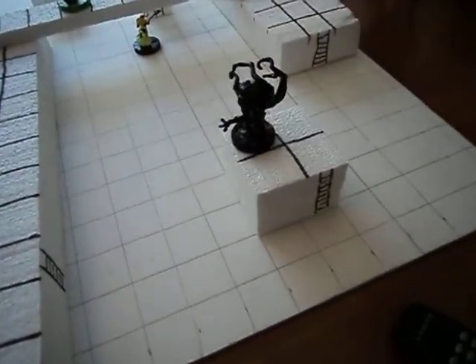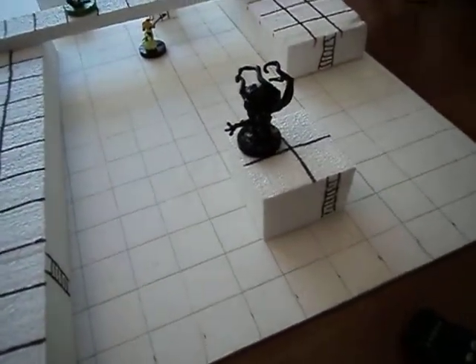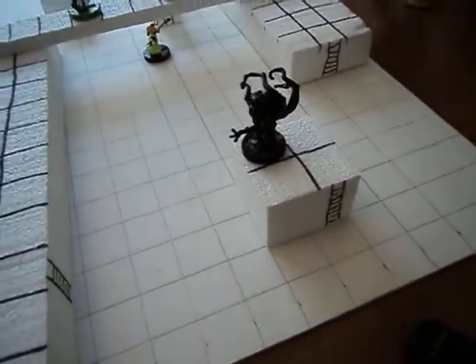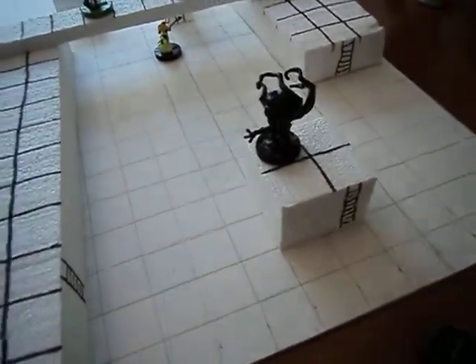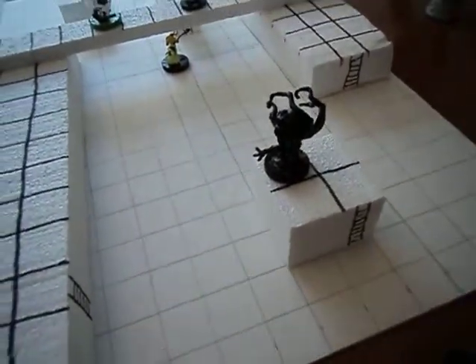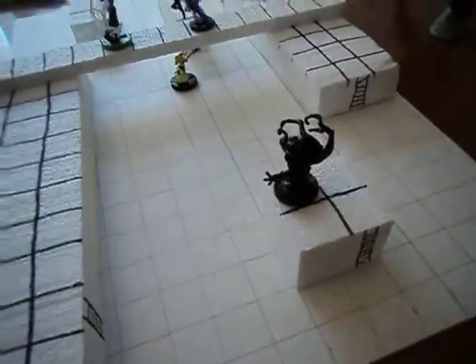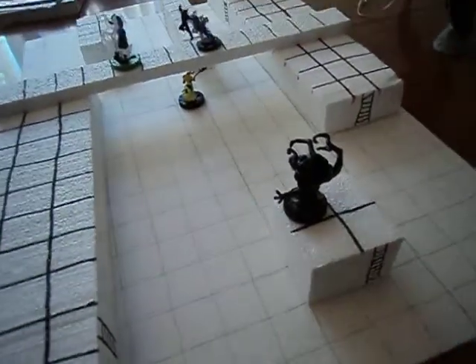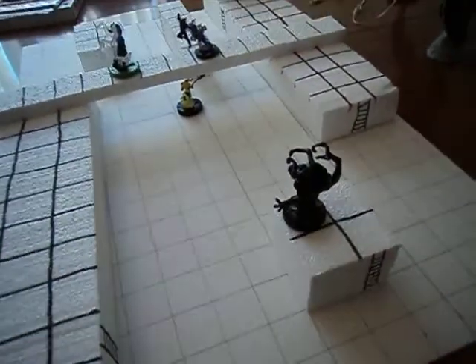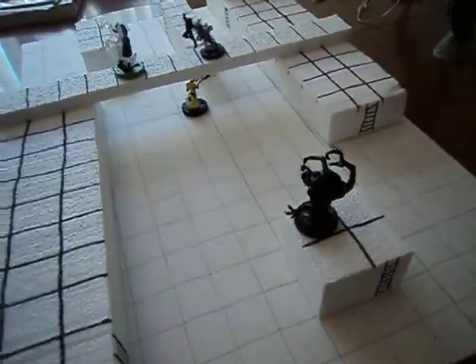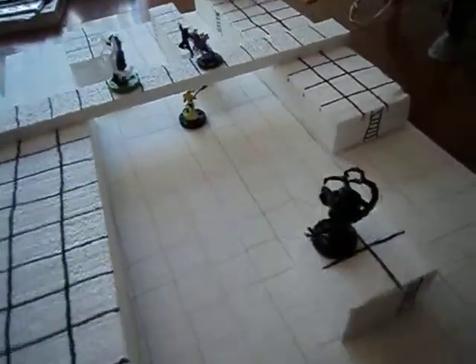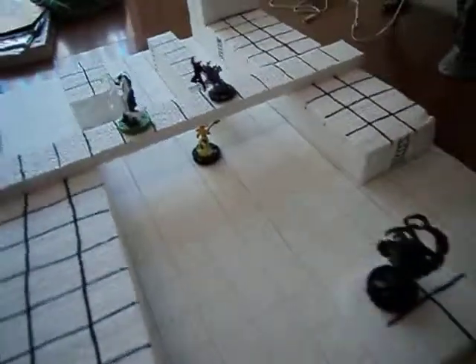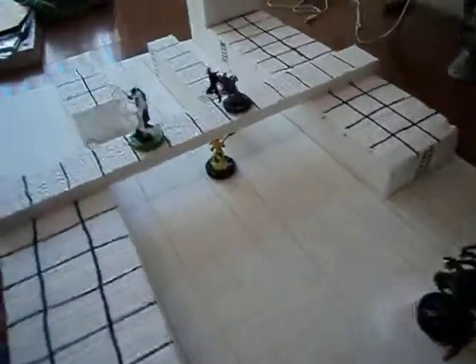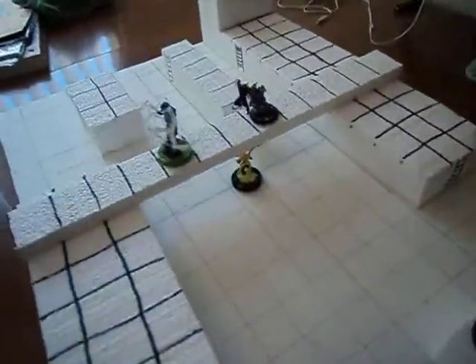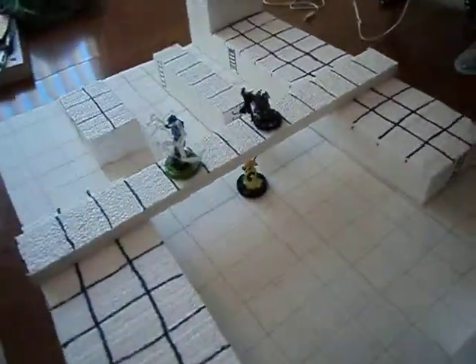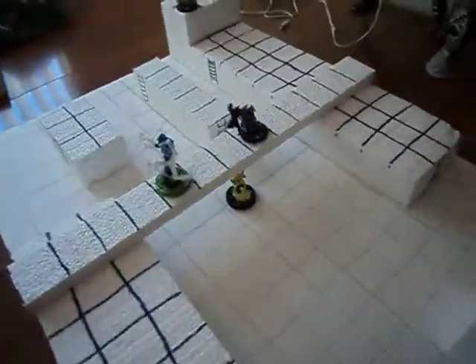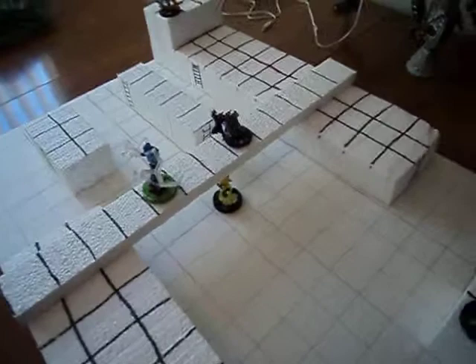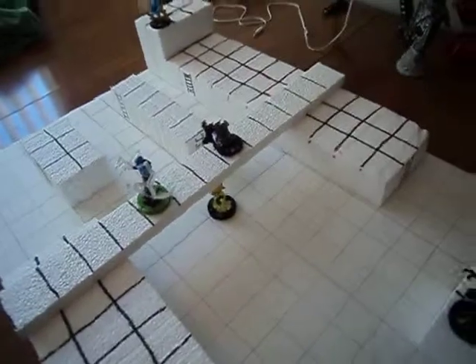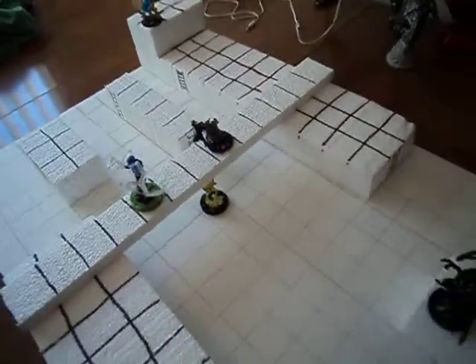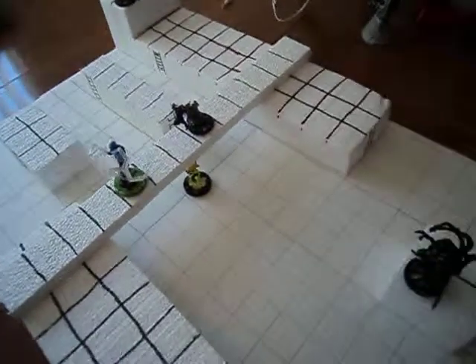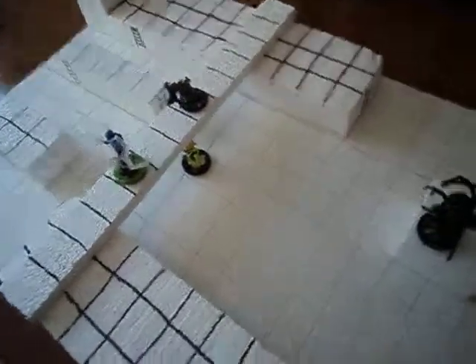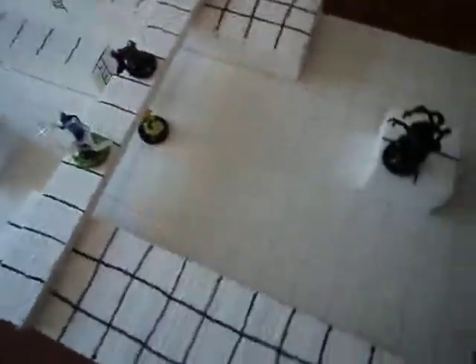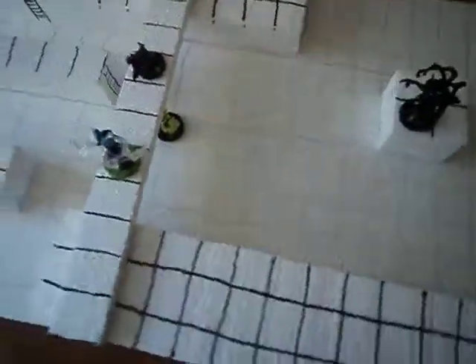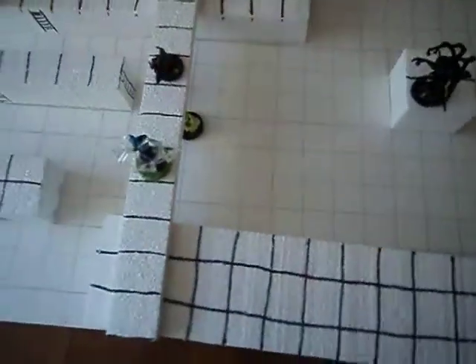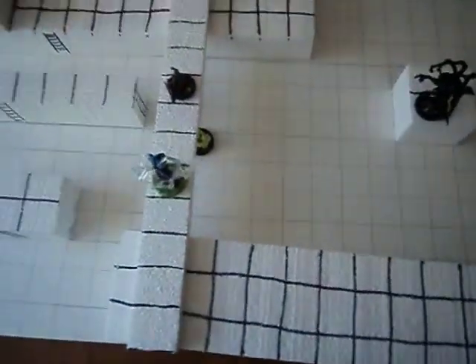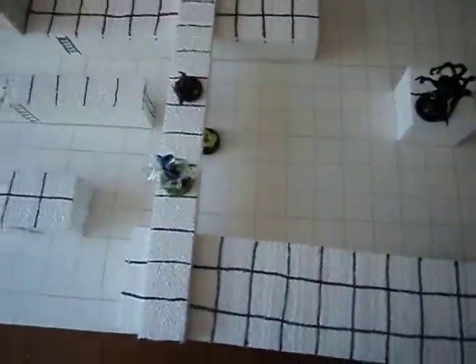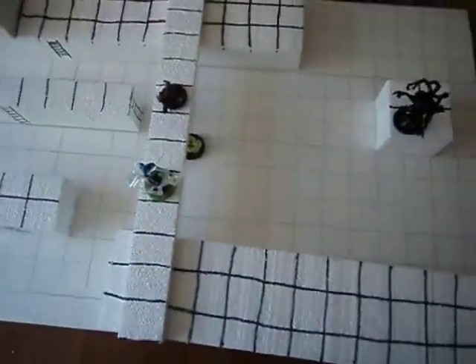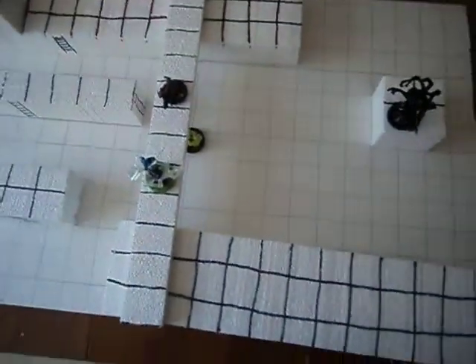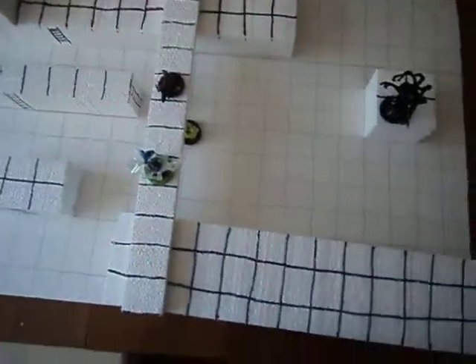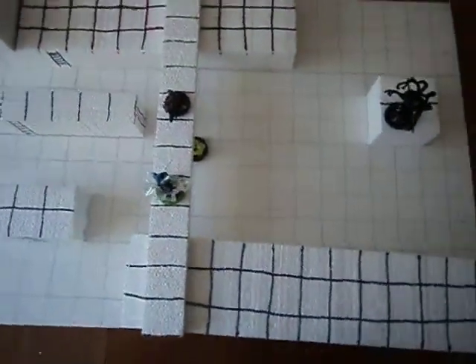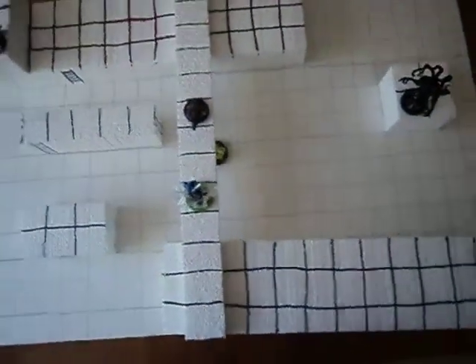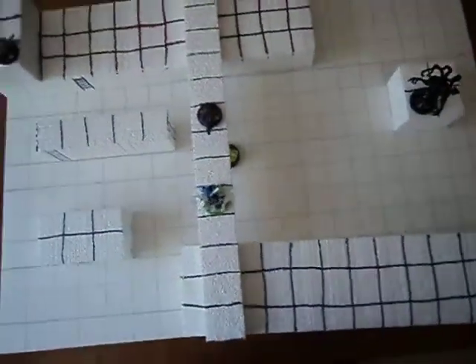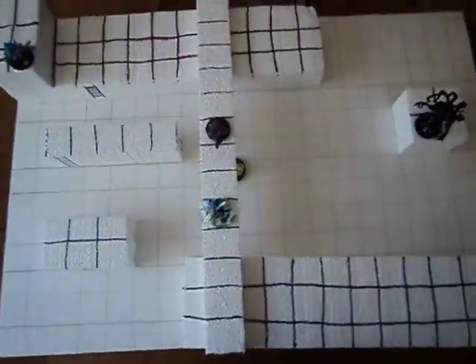I put a little ladders on there on the sides. Yeah, it keeps me out of trouble. Anyway, hope you enjoy.